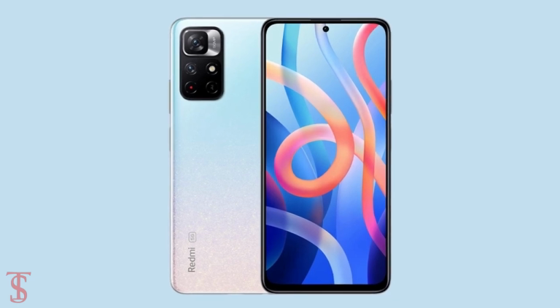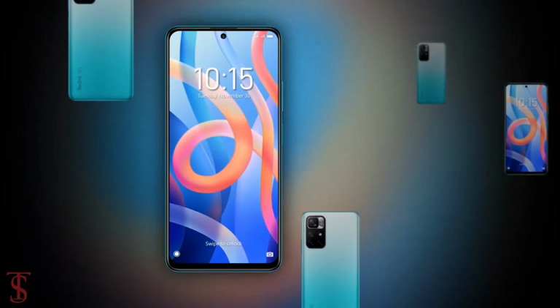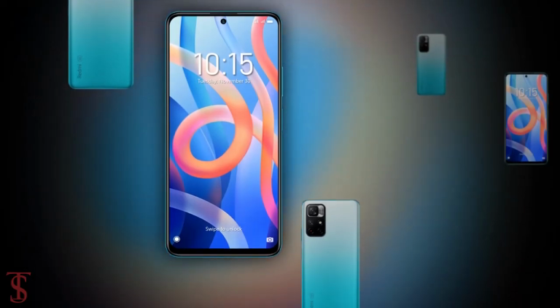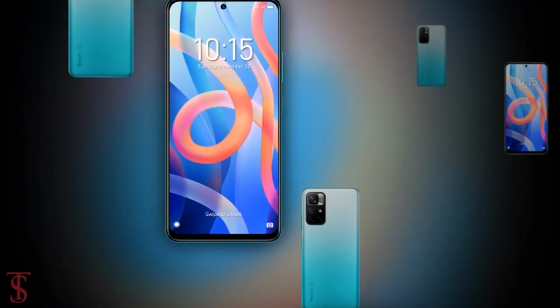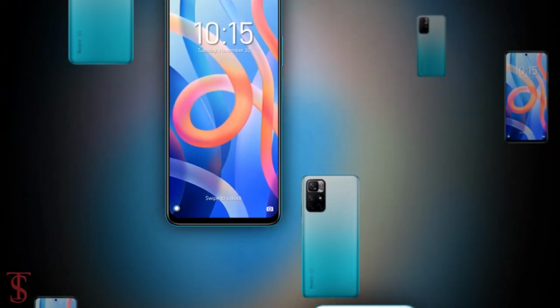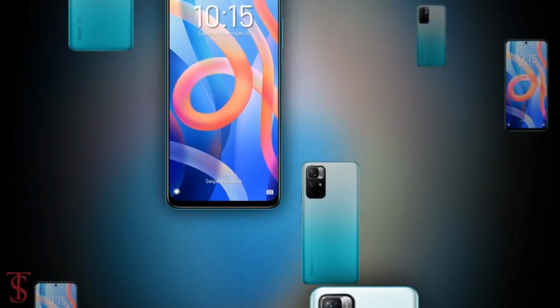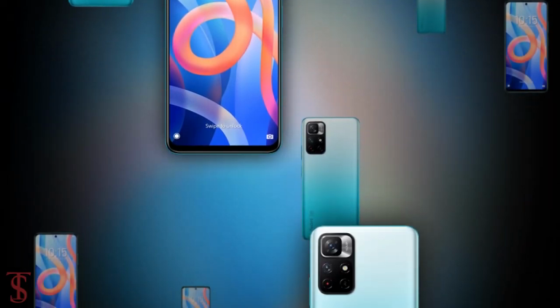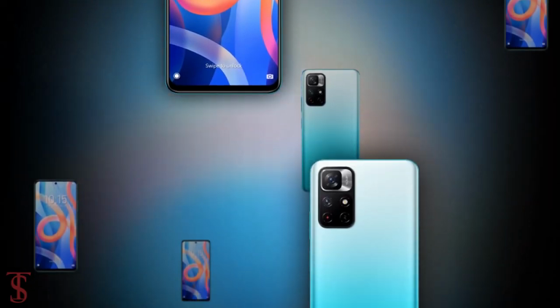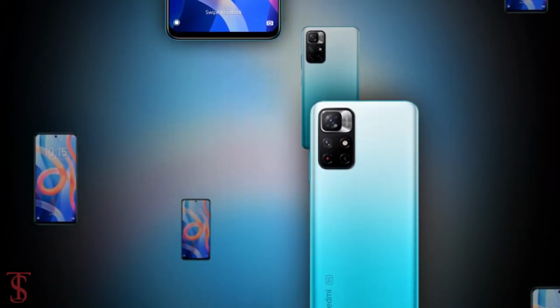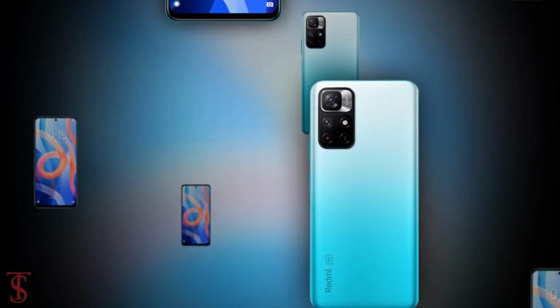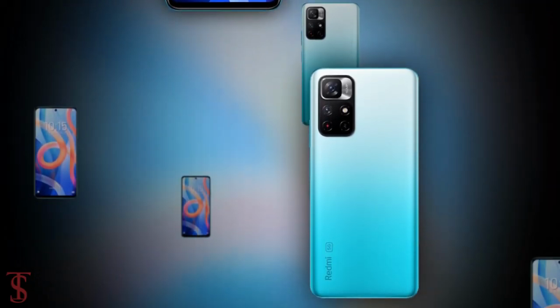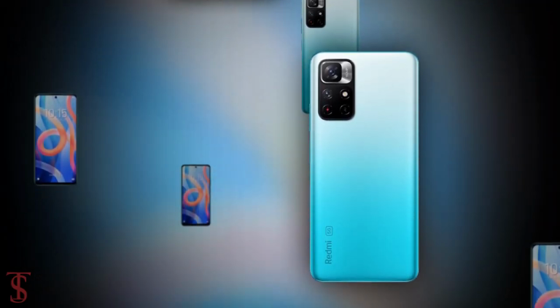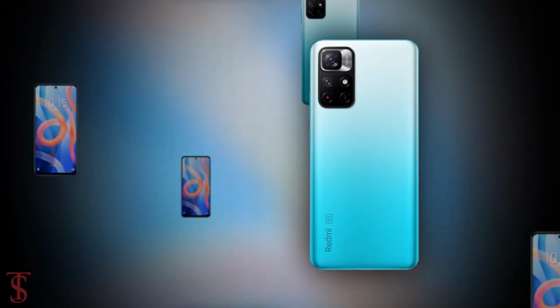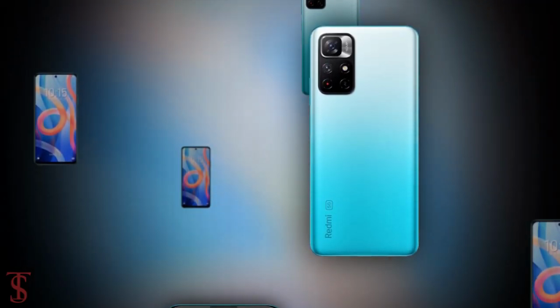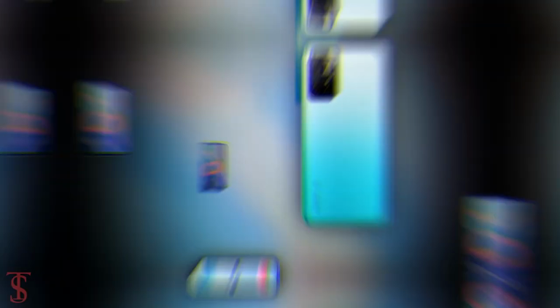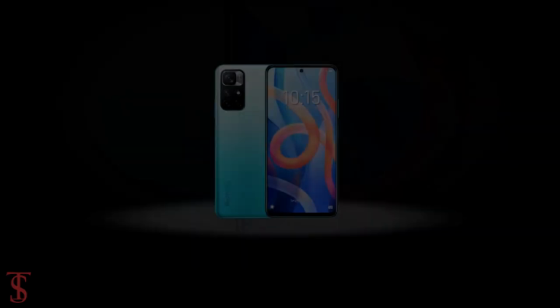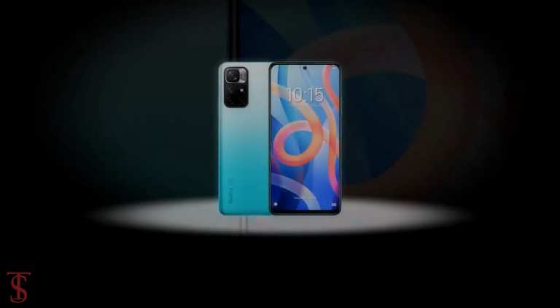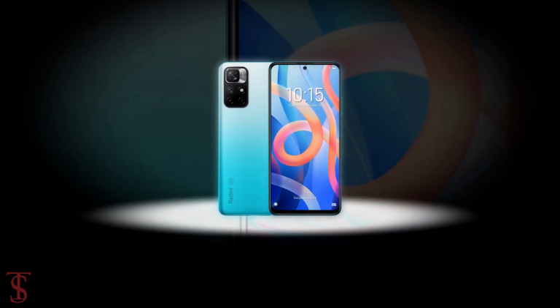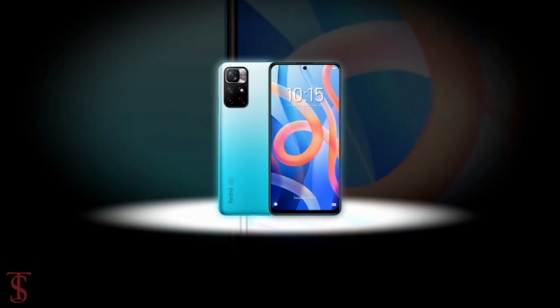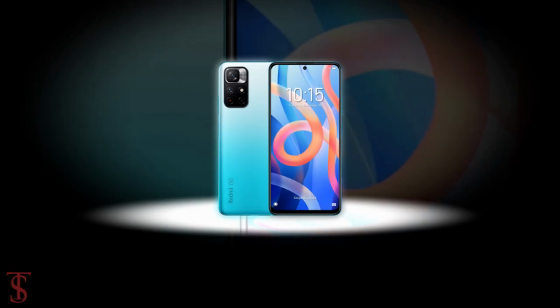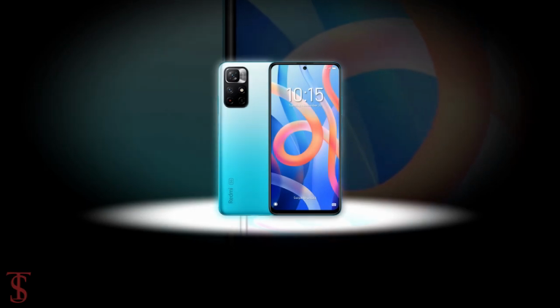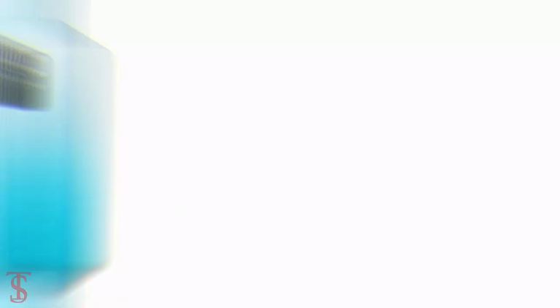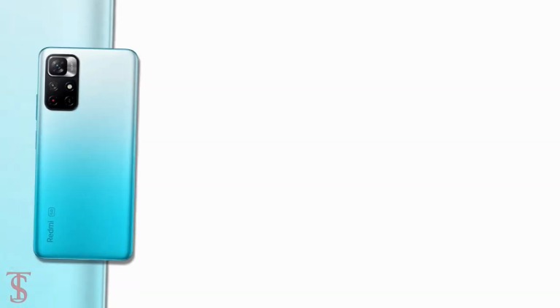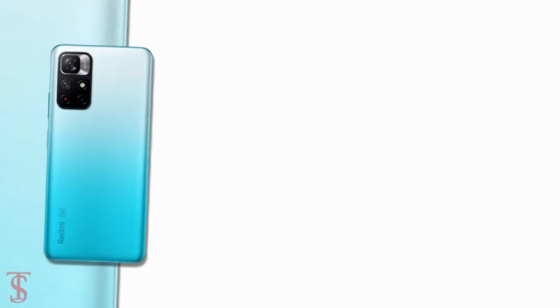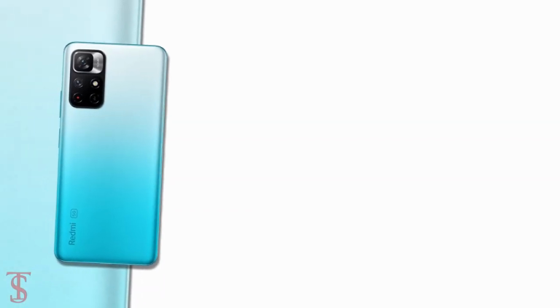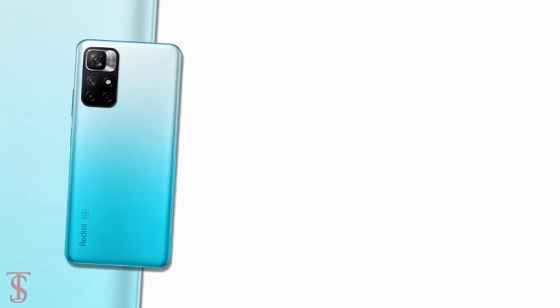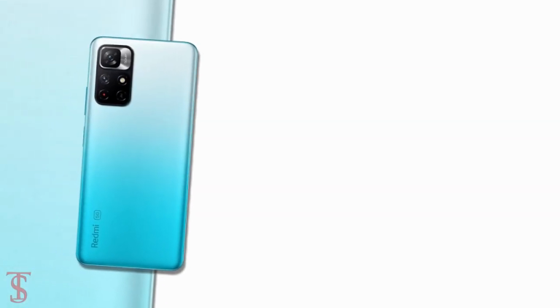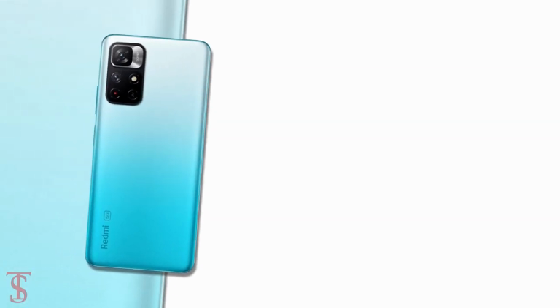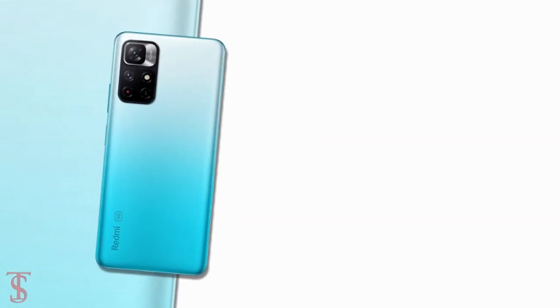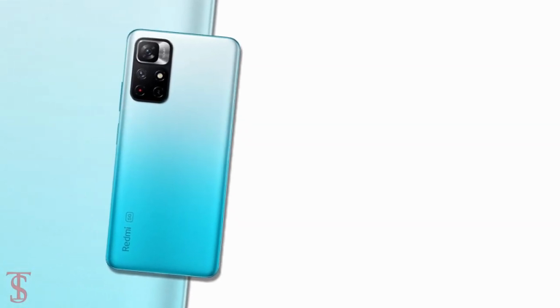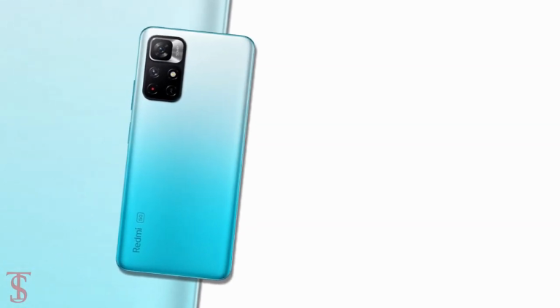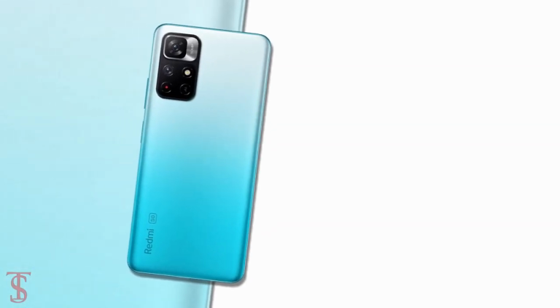So what do you guys think of this Redmi Note 11T 5G smartphone? Do let us know in the comment section below, and stay tuned to the Texelberg YouTube channel for more tech updates.